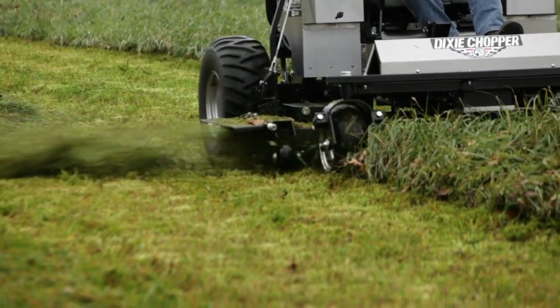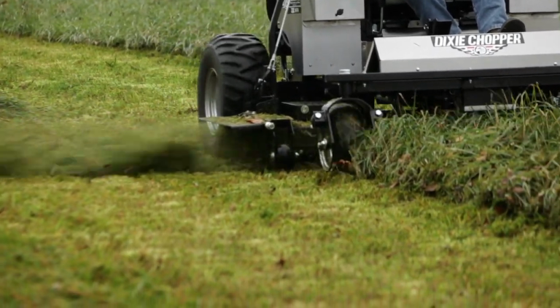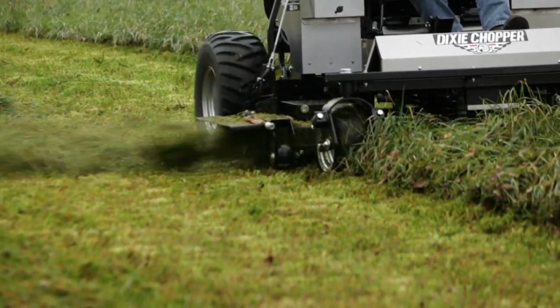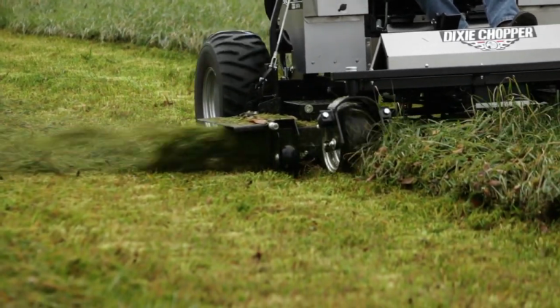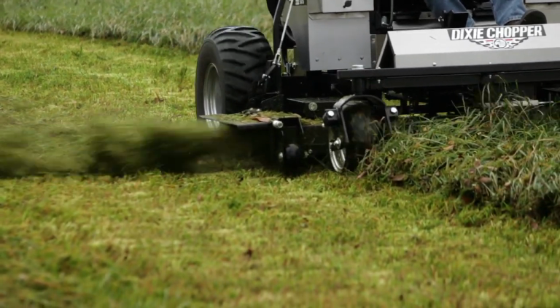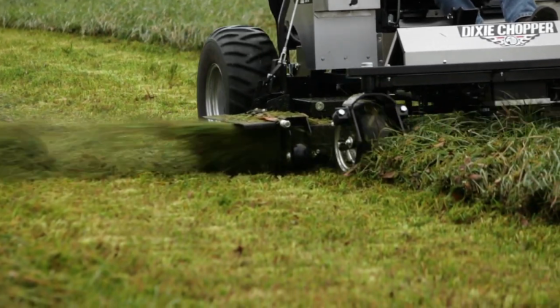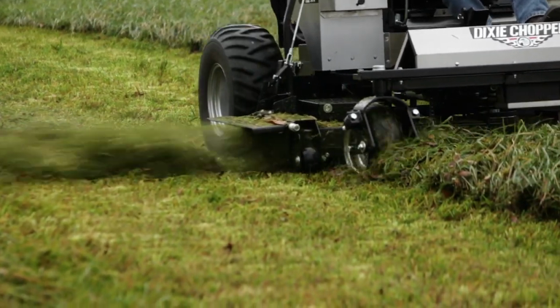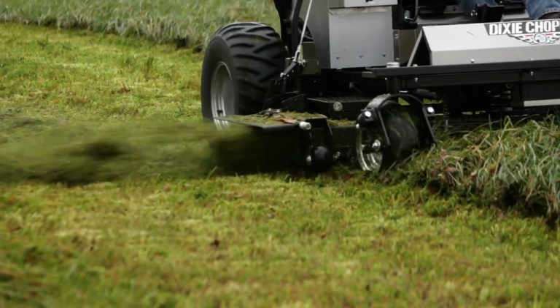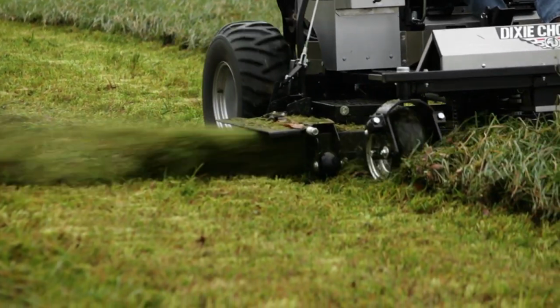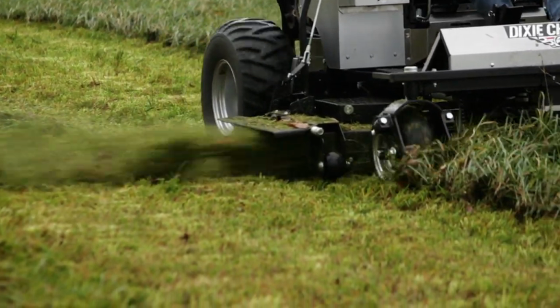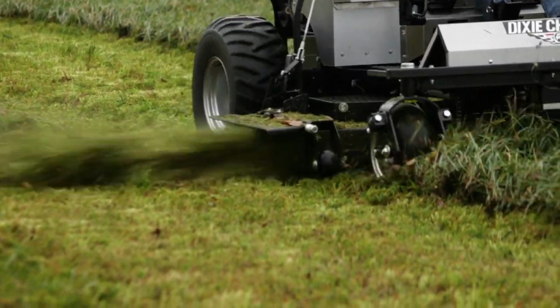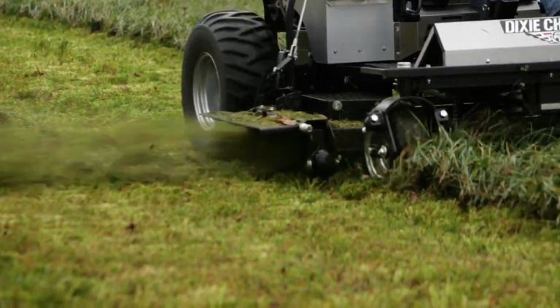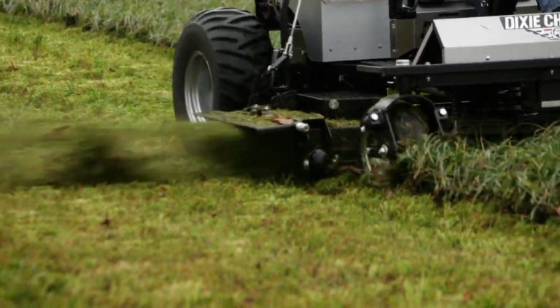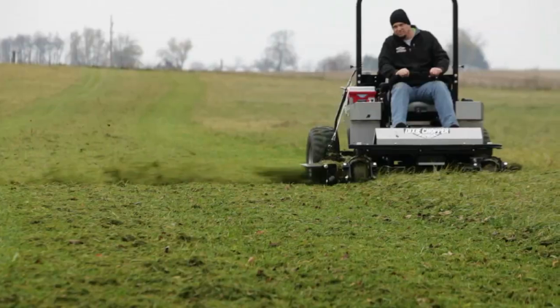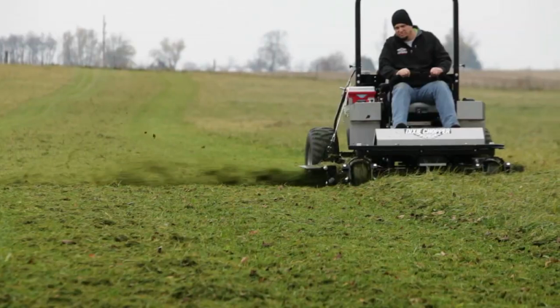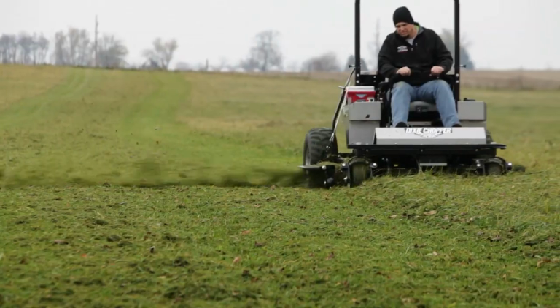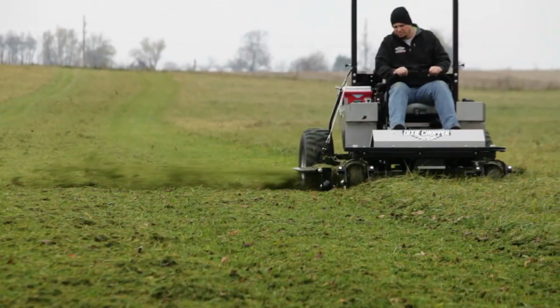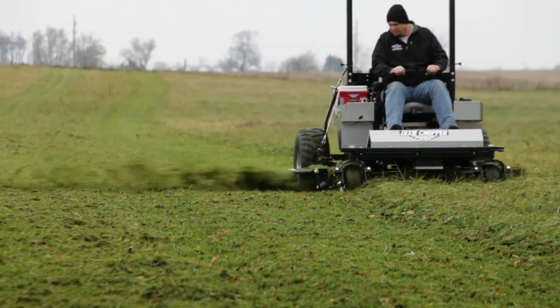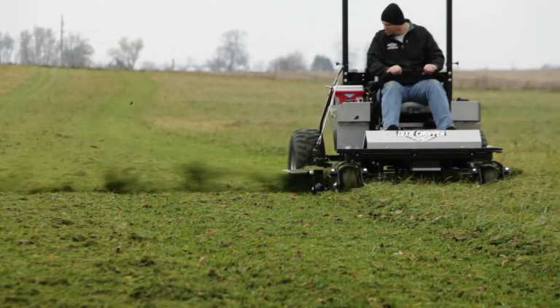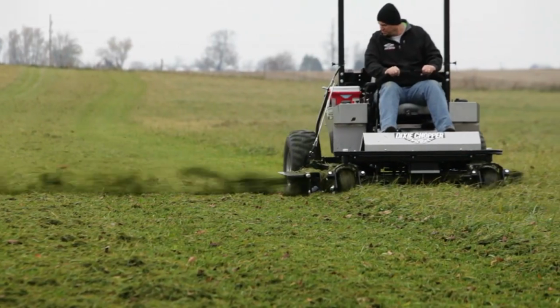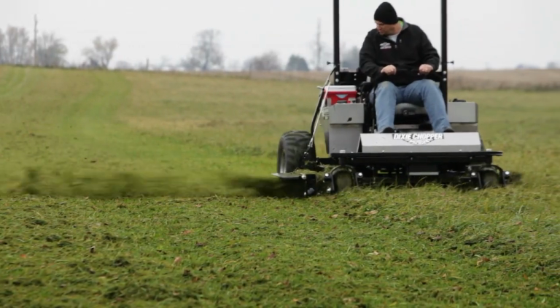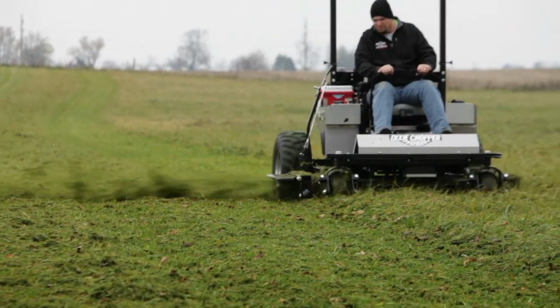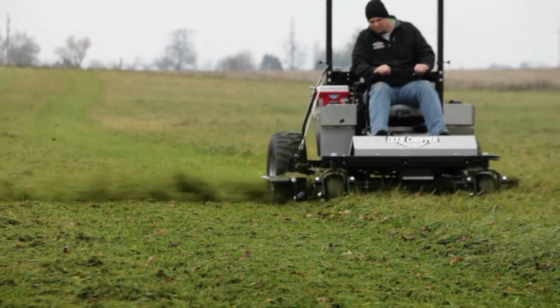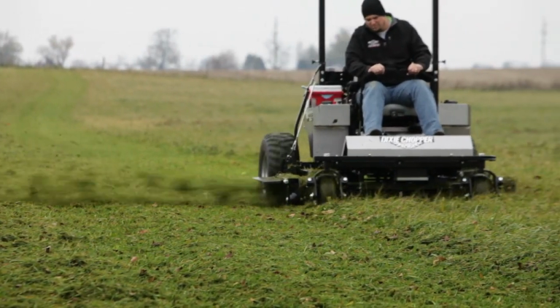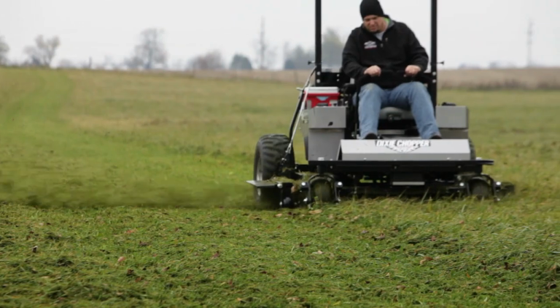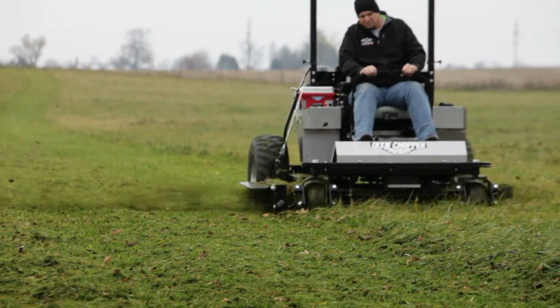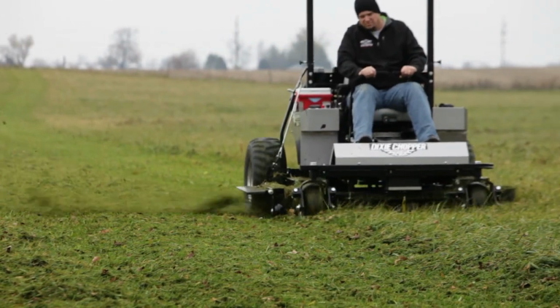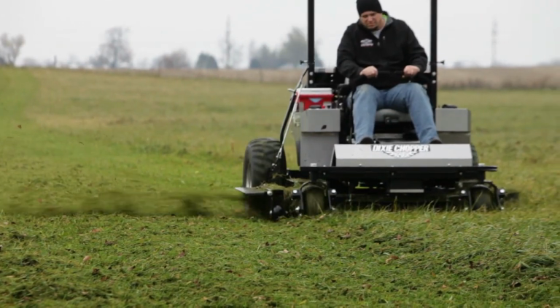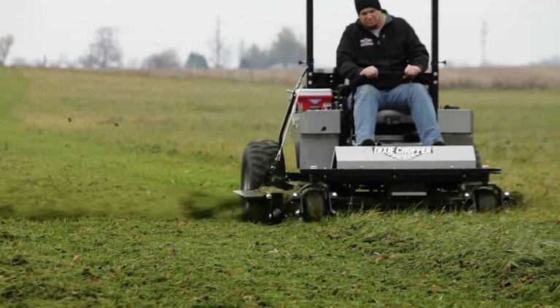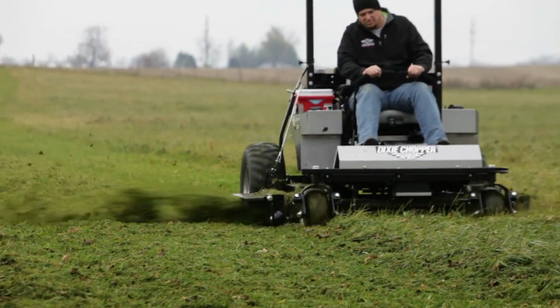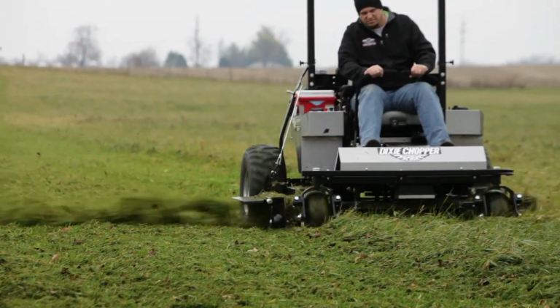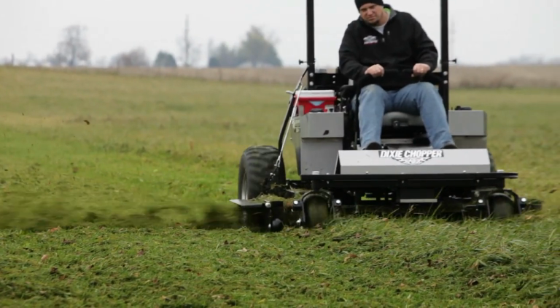The most power, the most productive, the best cut, the best — period.